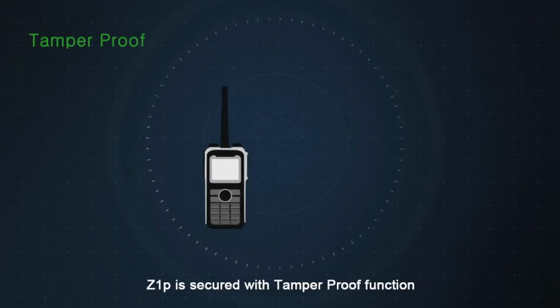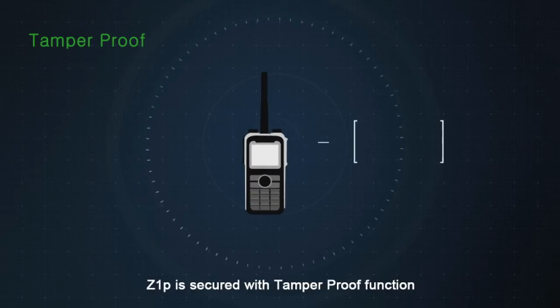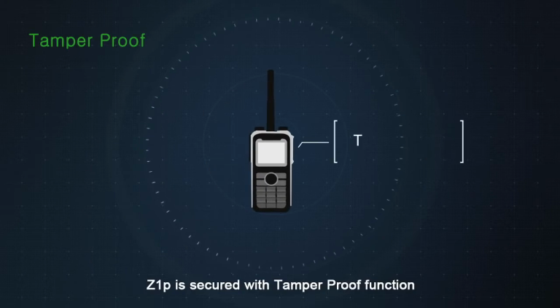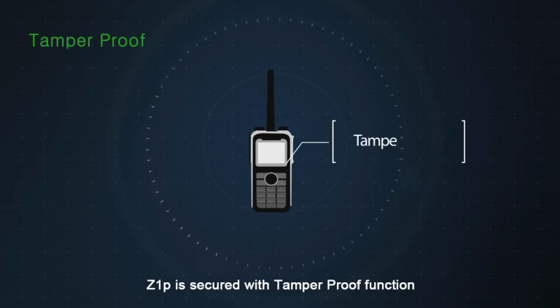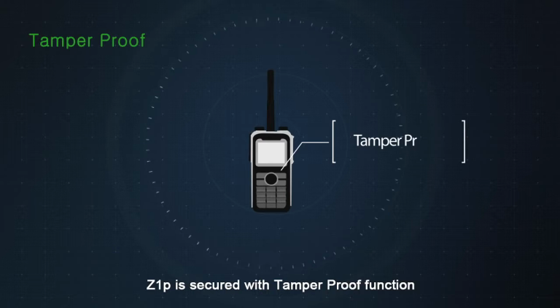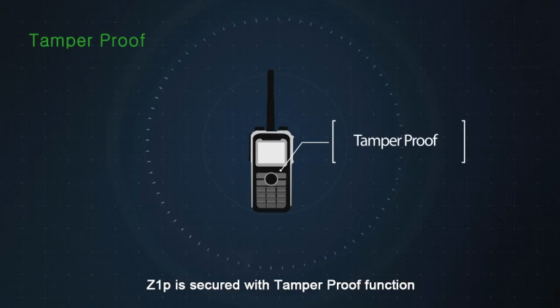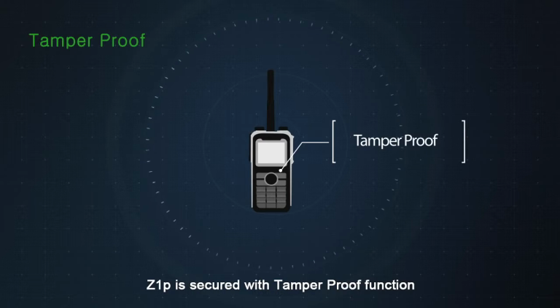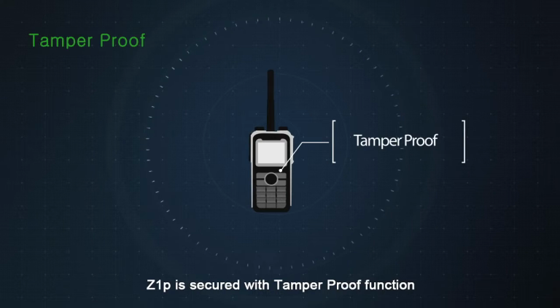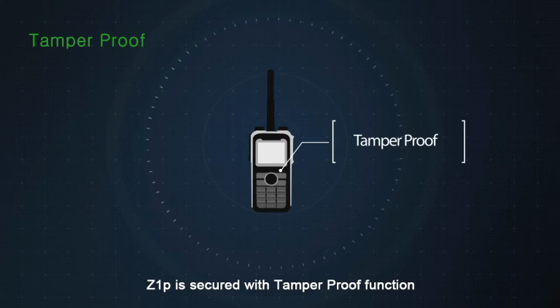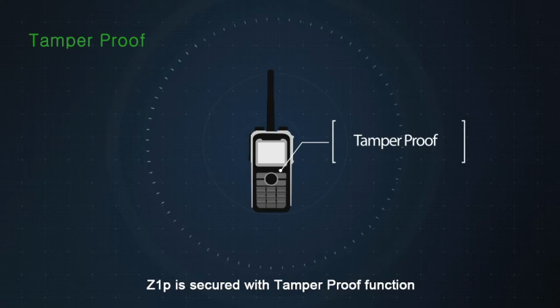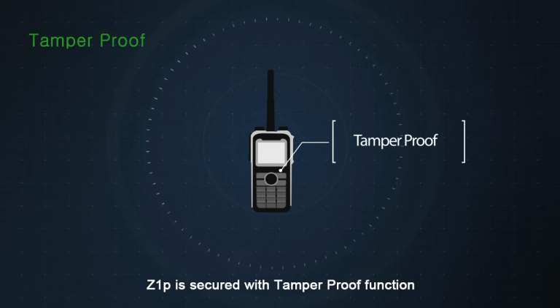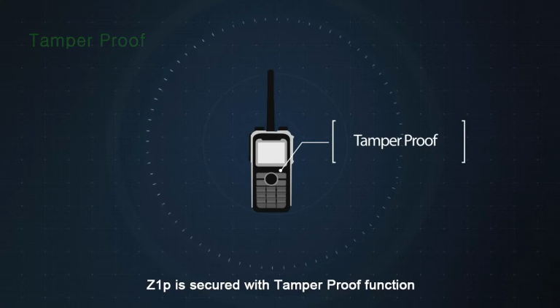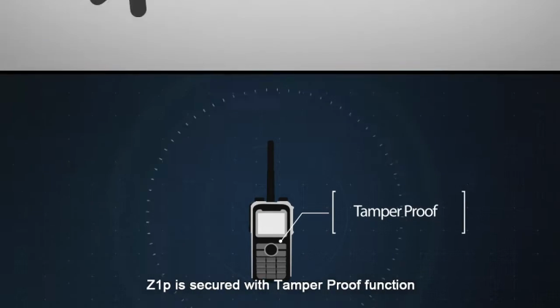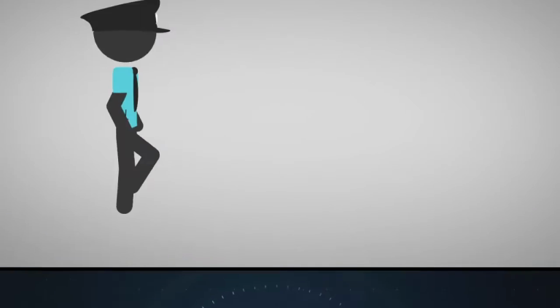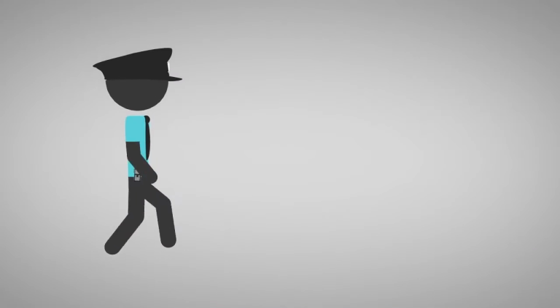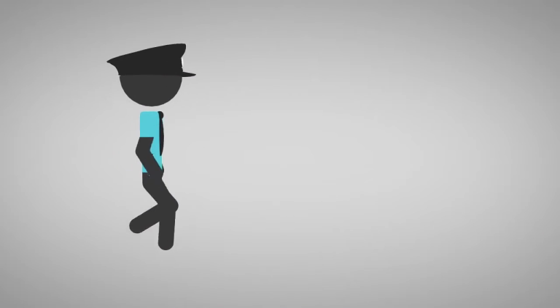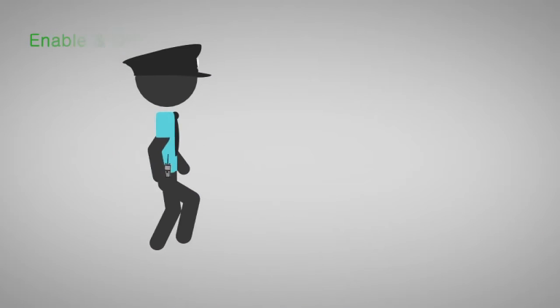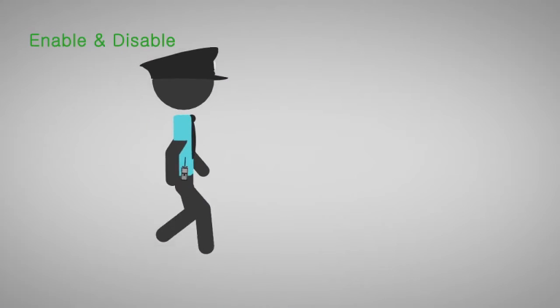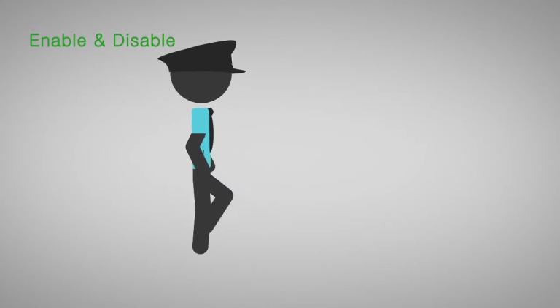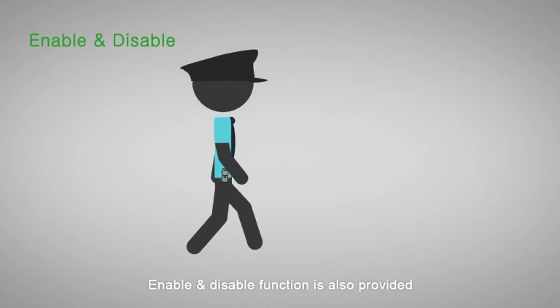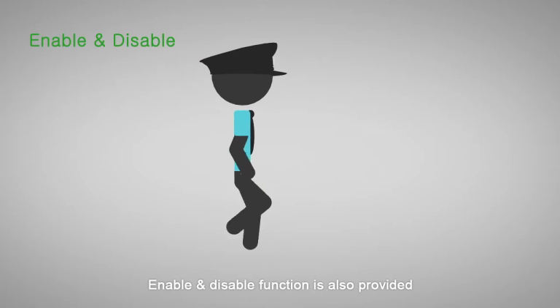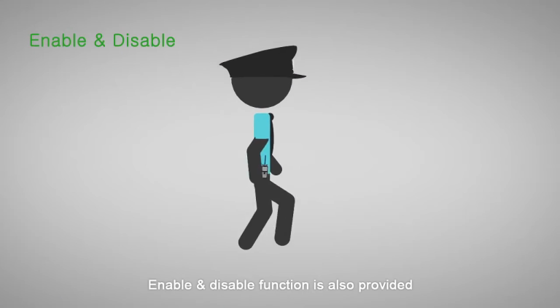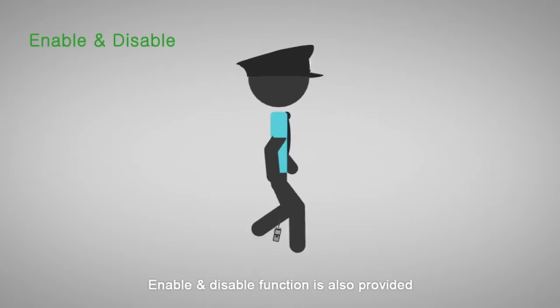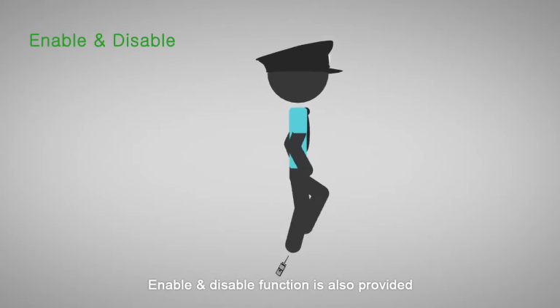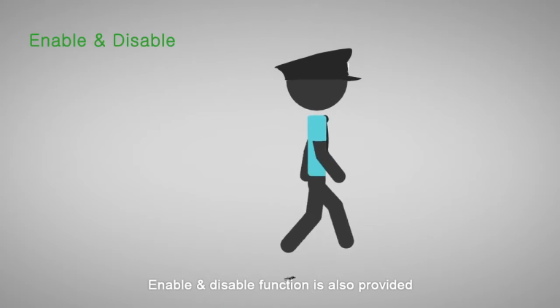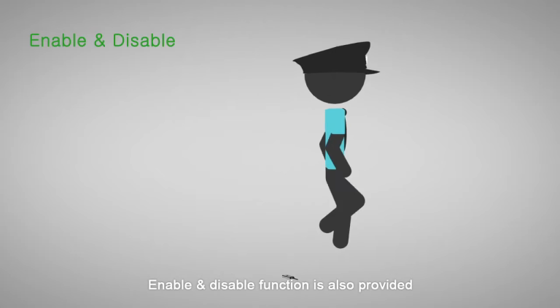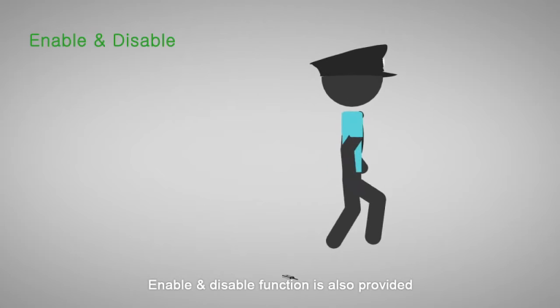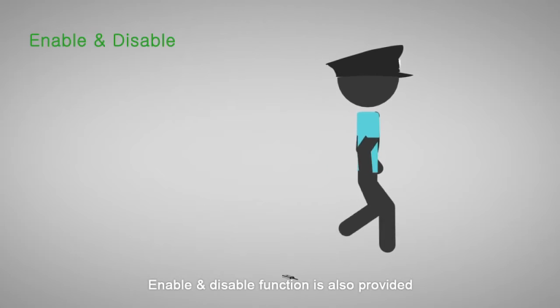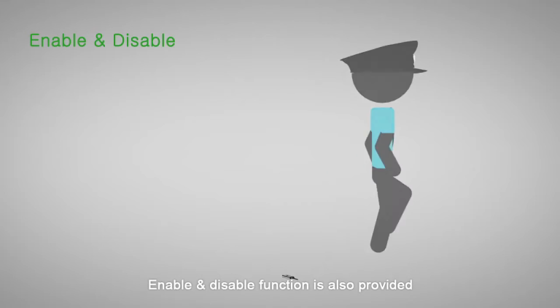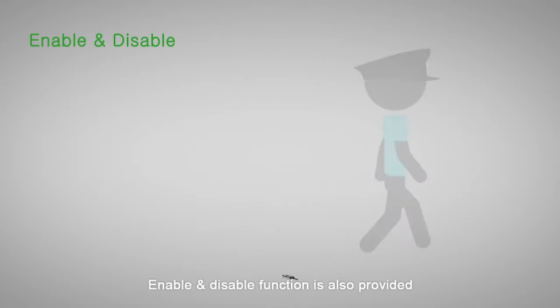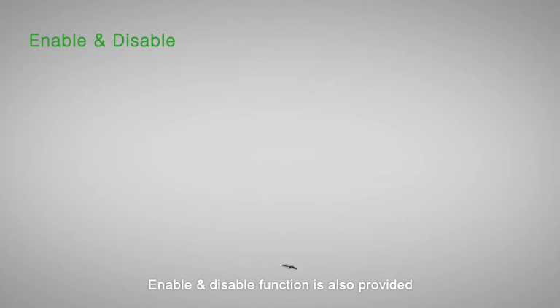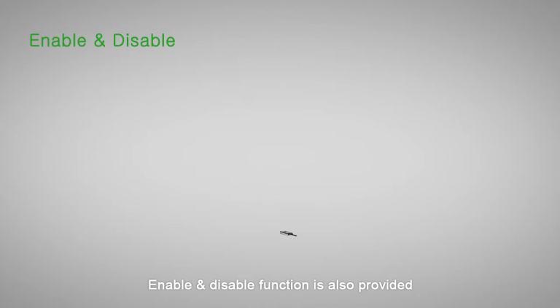Z1P is secured with tamper-proof function. Enable and disable function is also provided.